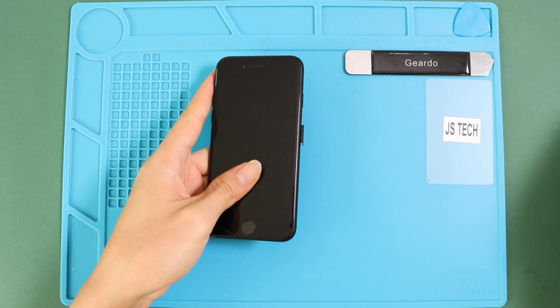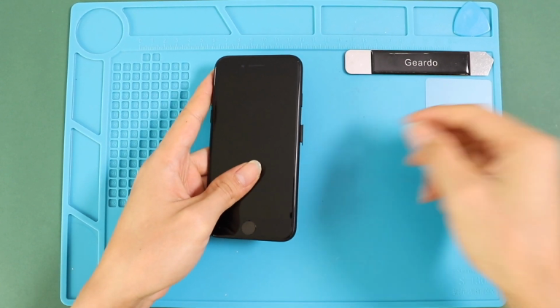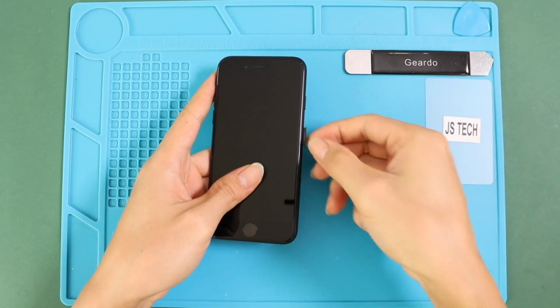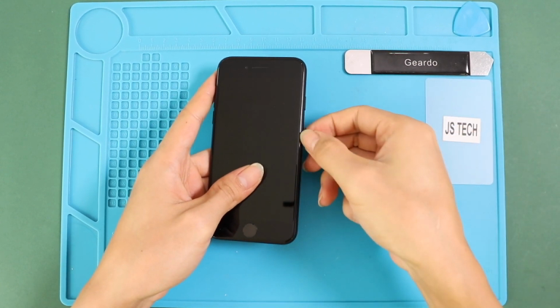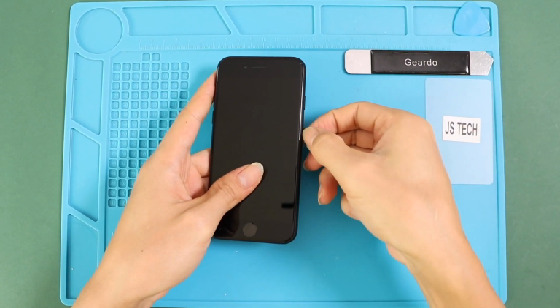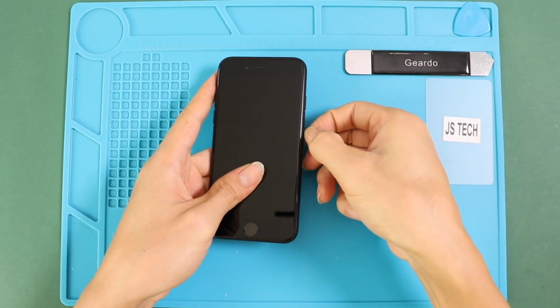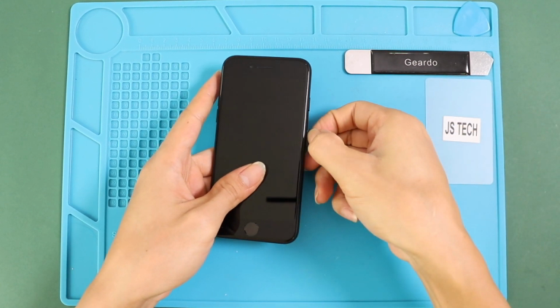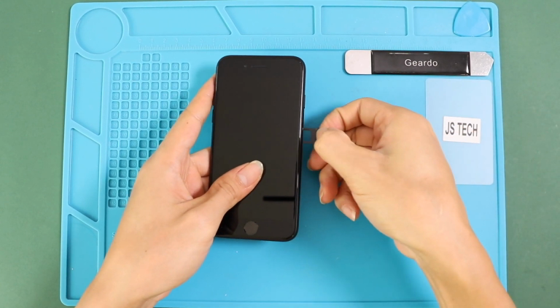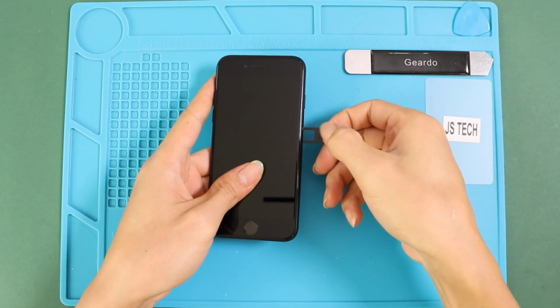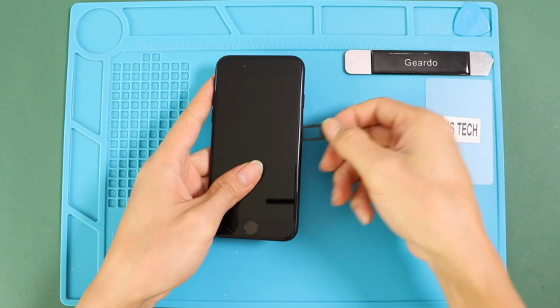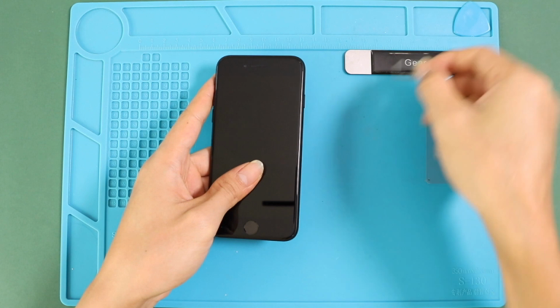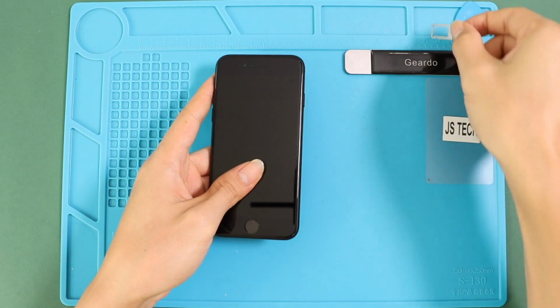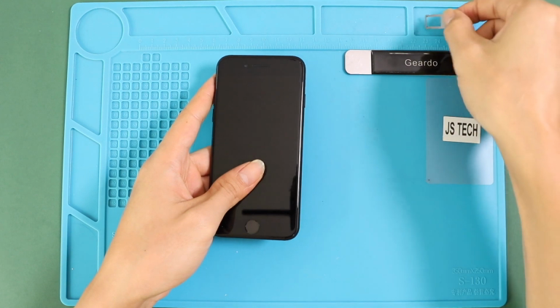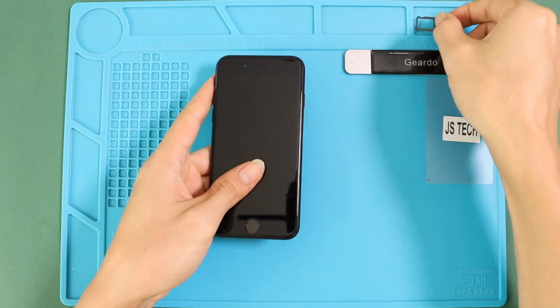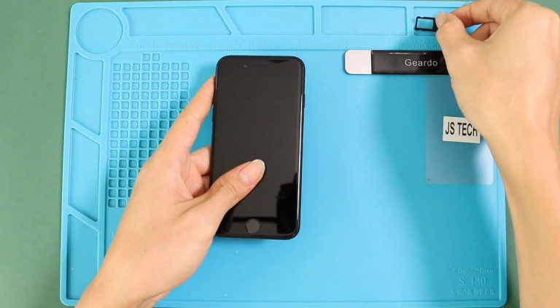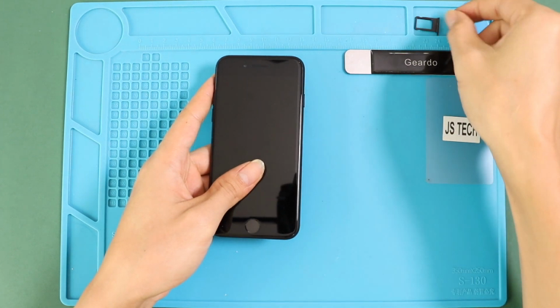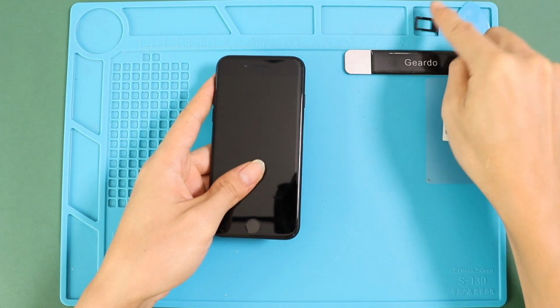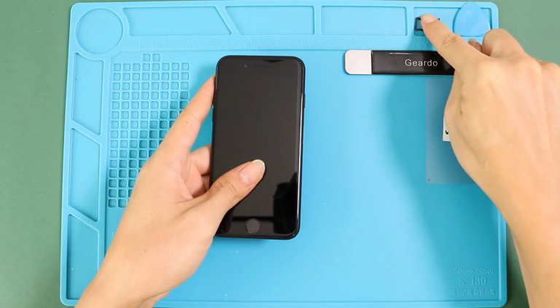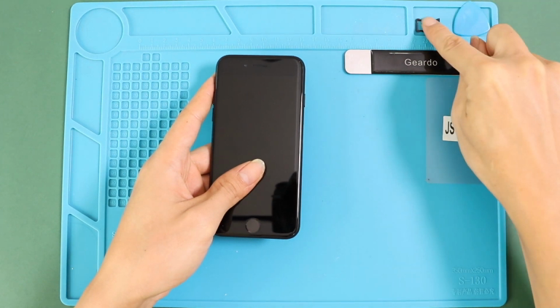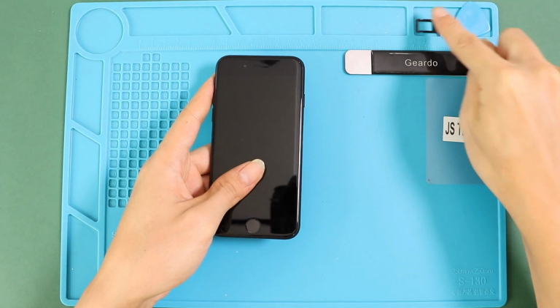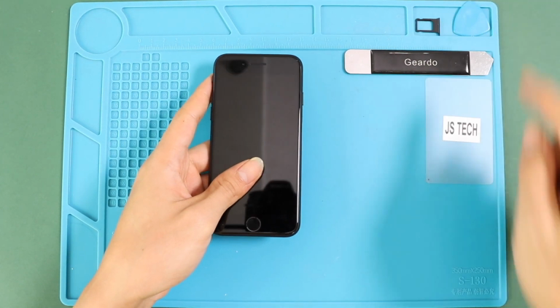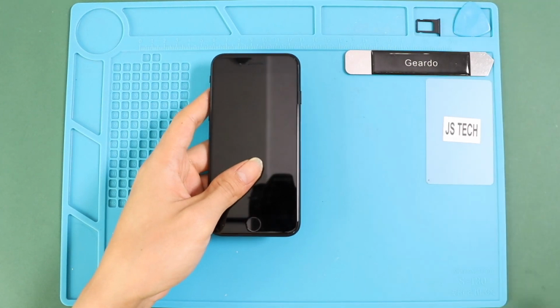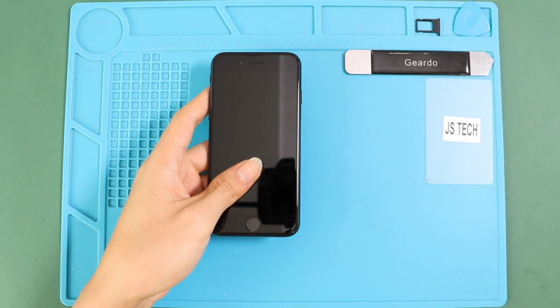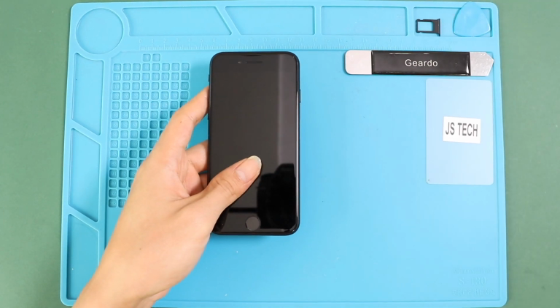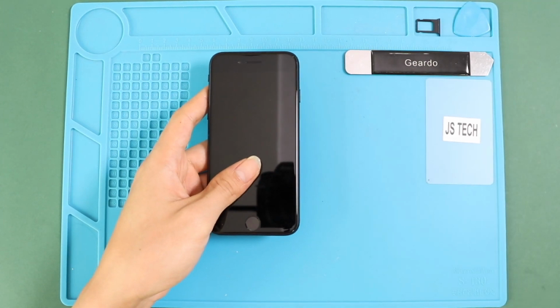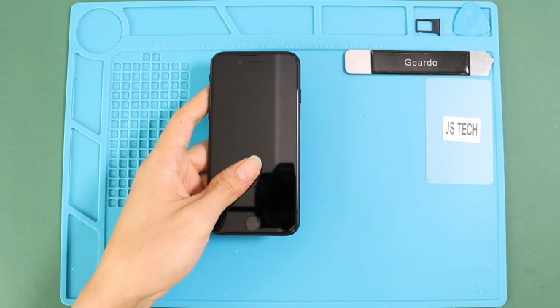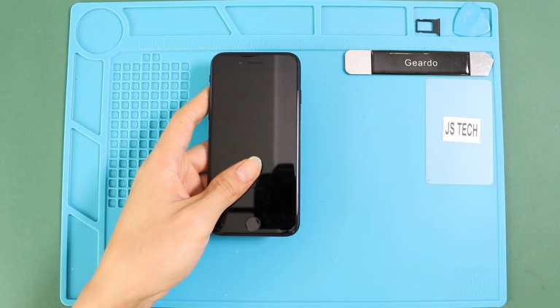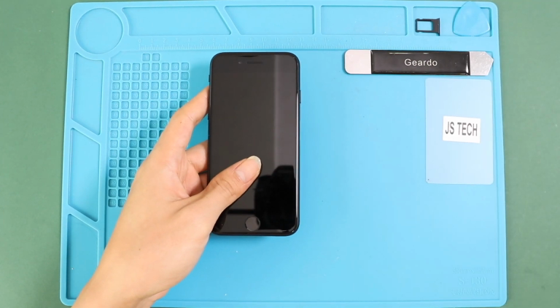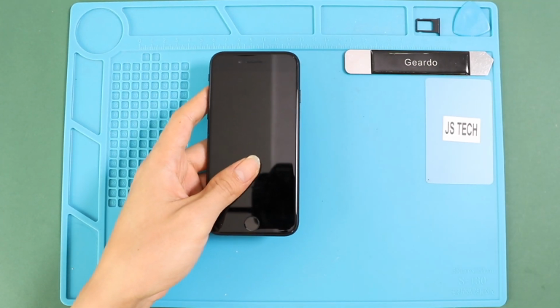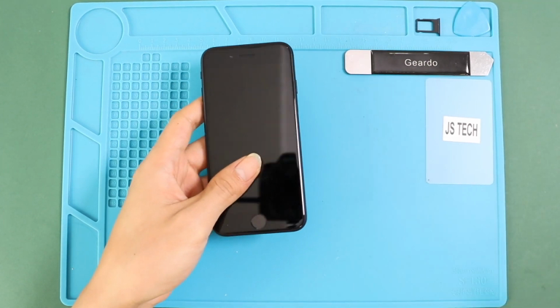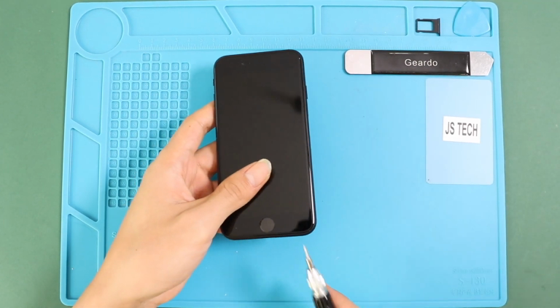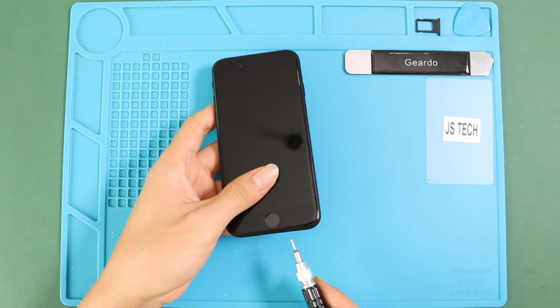First, turn off the phone, then remove the SIM tray, and then undo two bottom screws by using a pentalobe screwdriver.